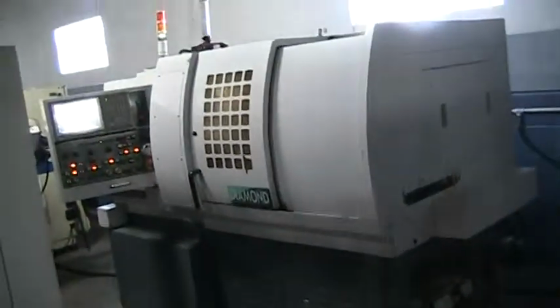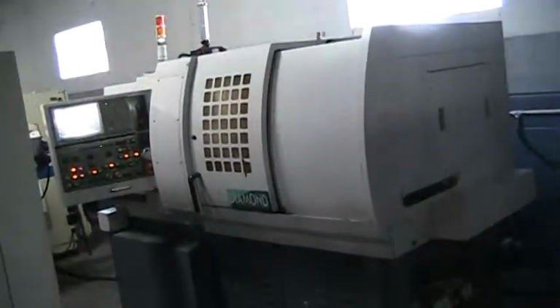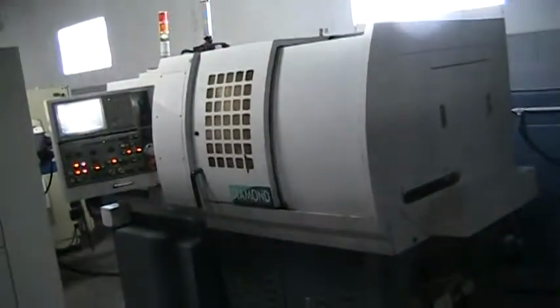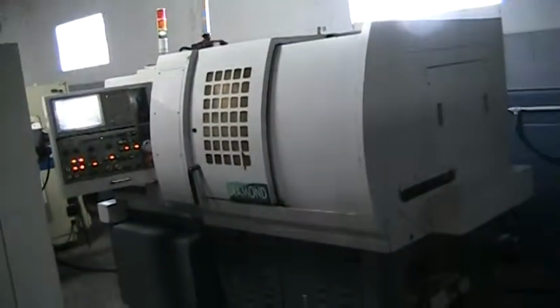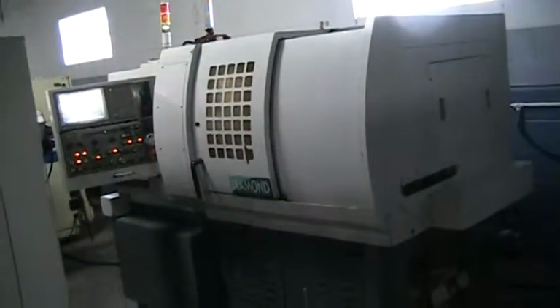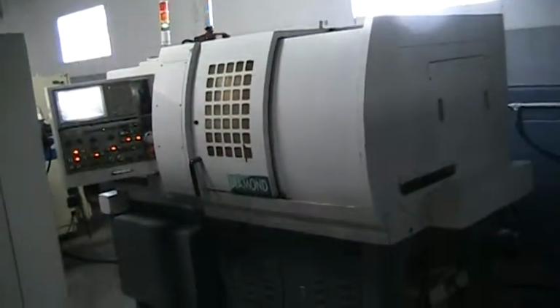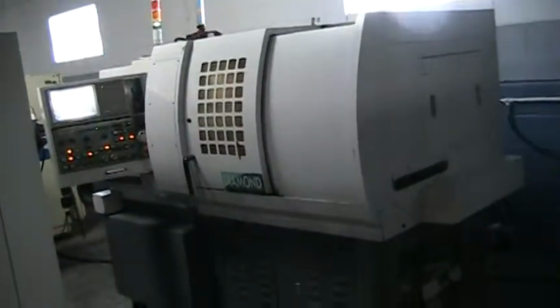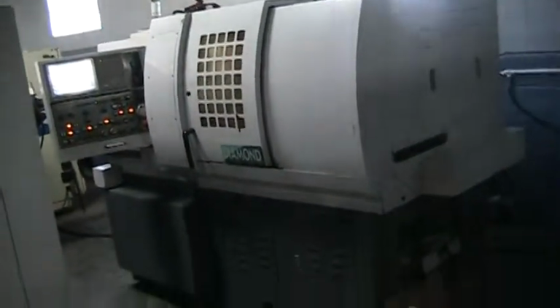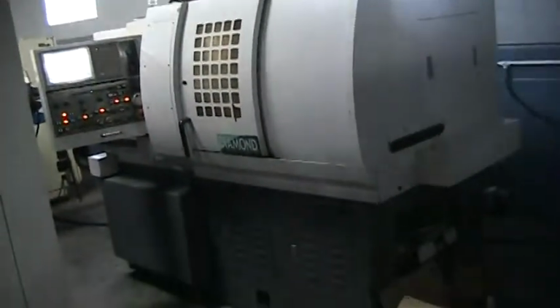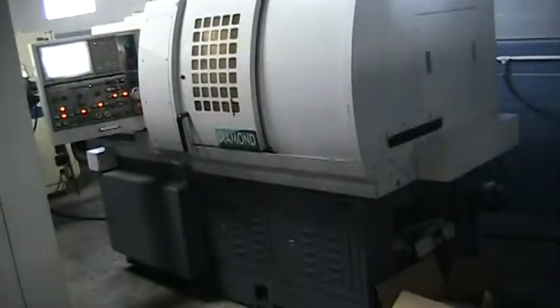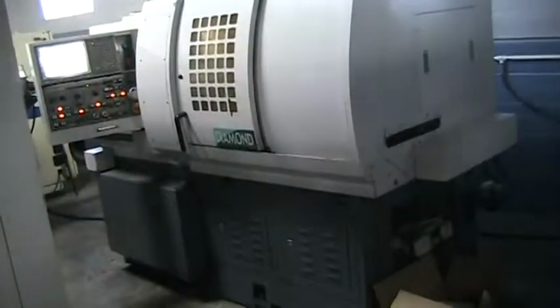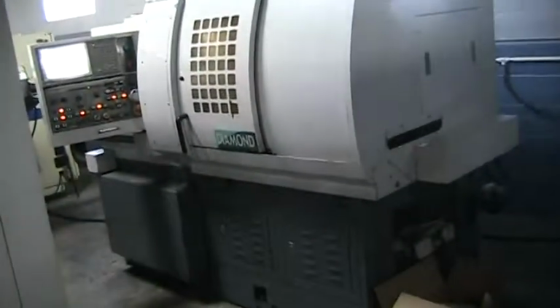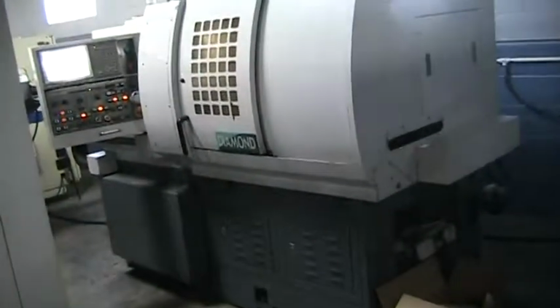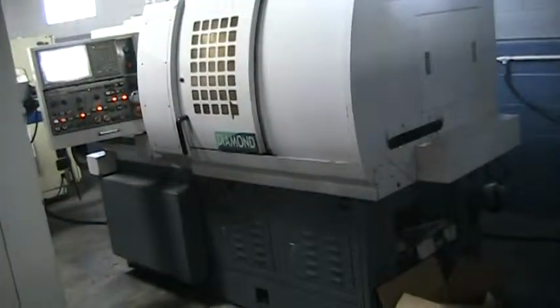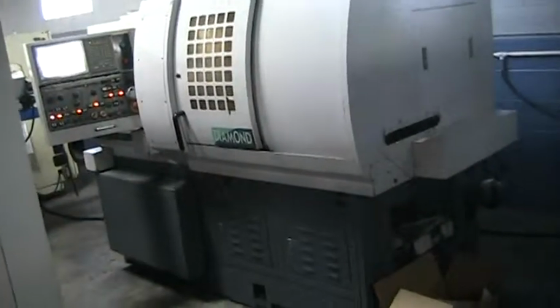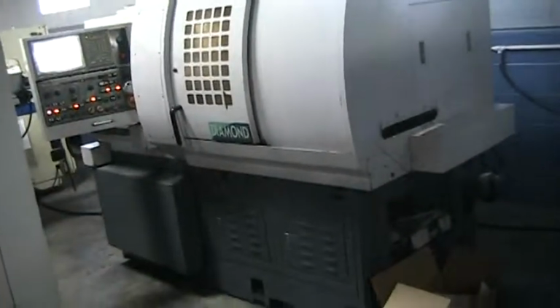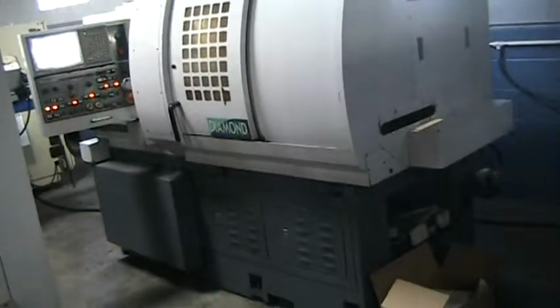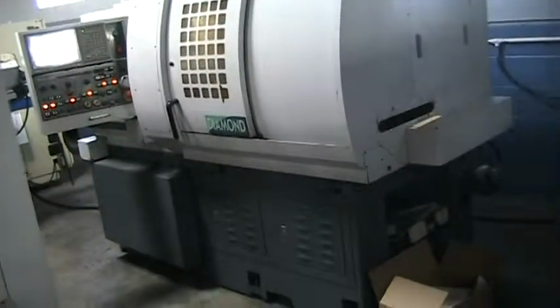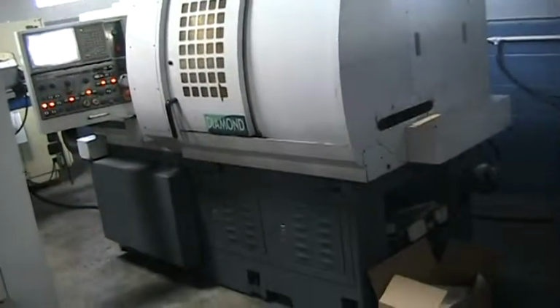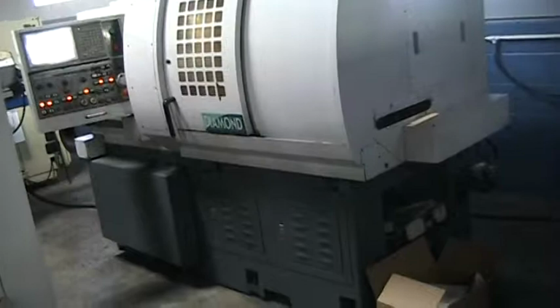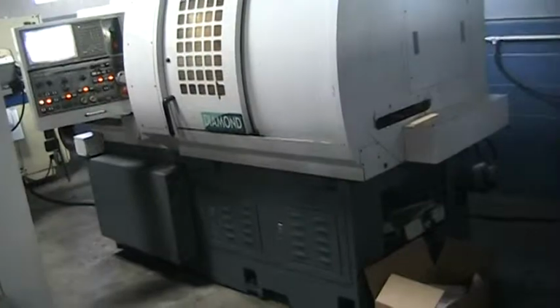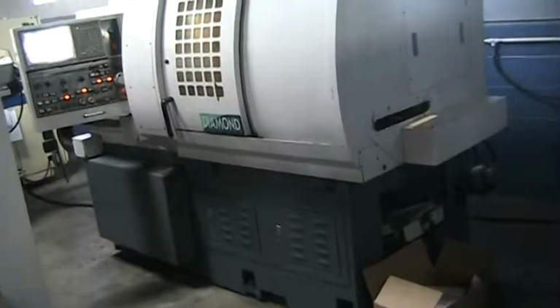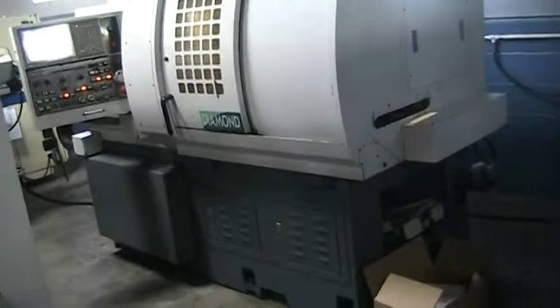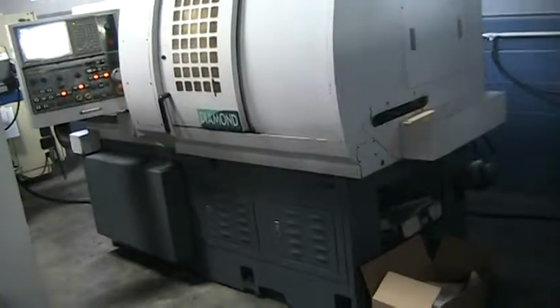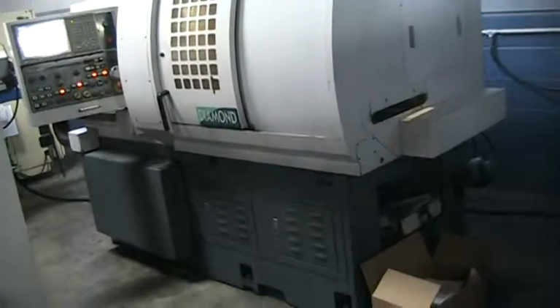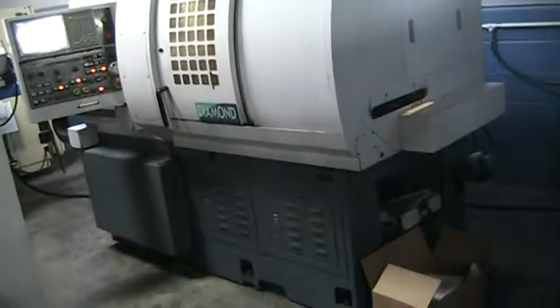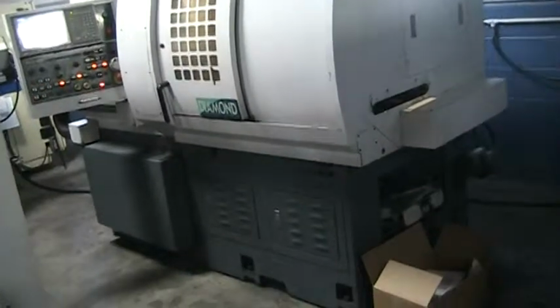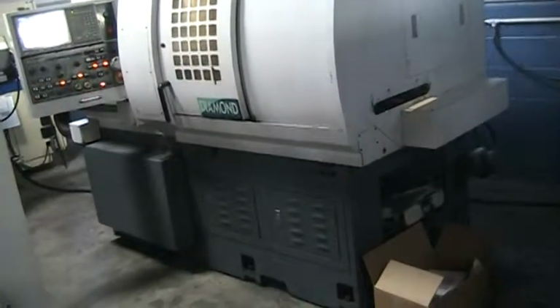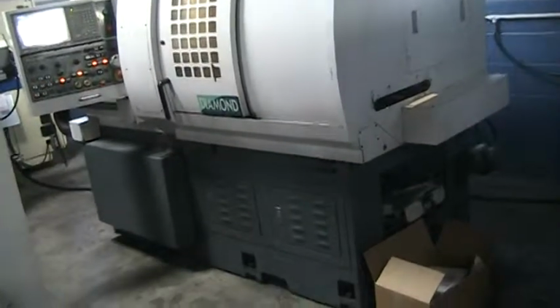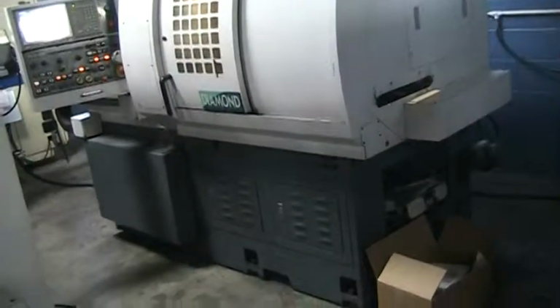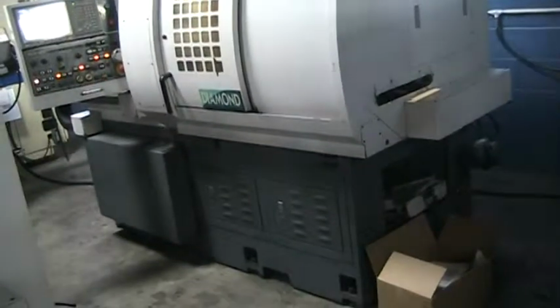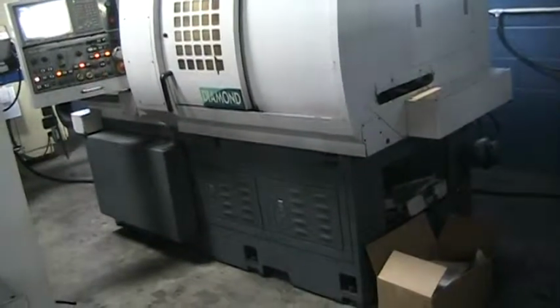And that concludes the inspection of the Cubic Diamond 32B. Thanks.